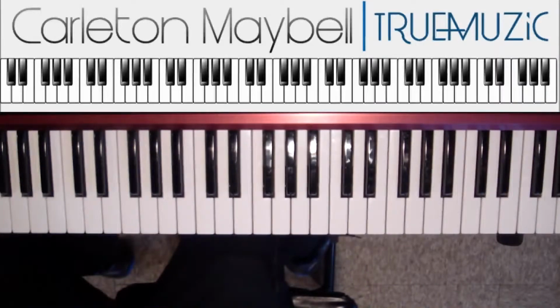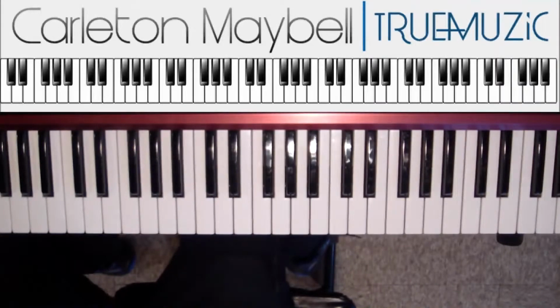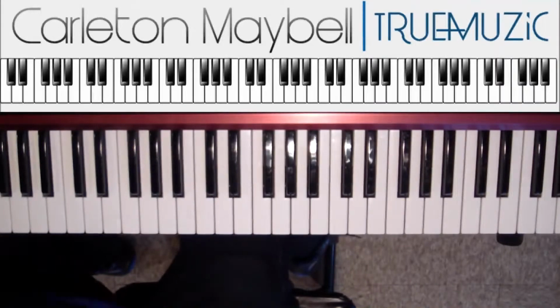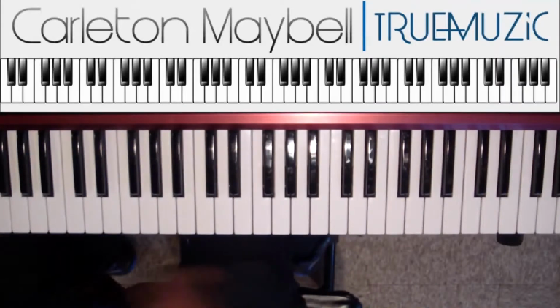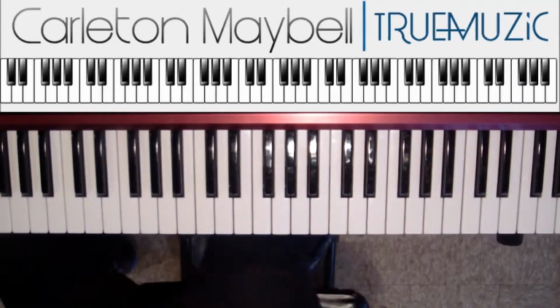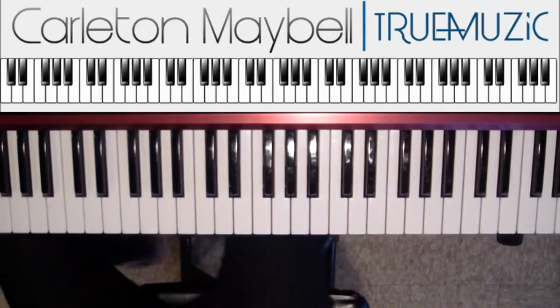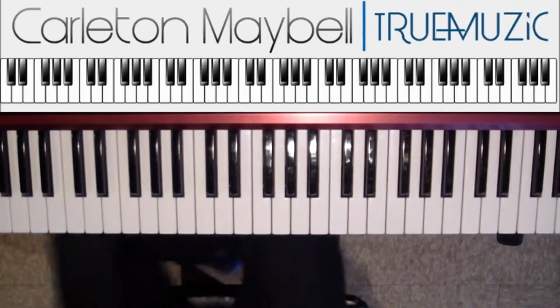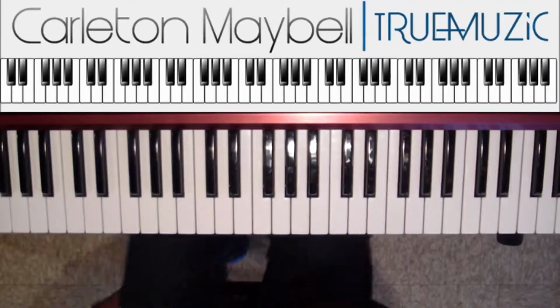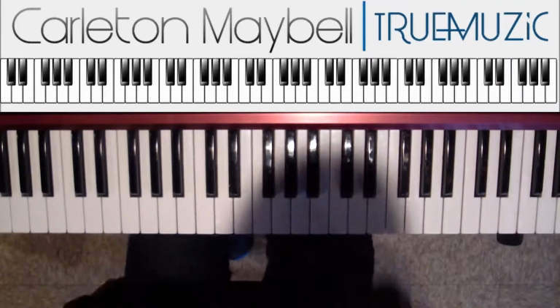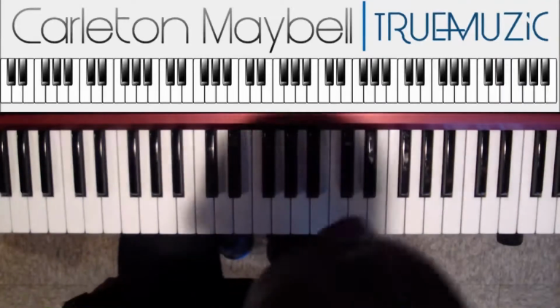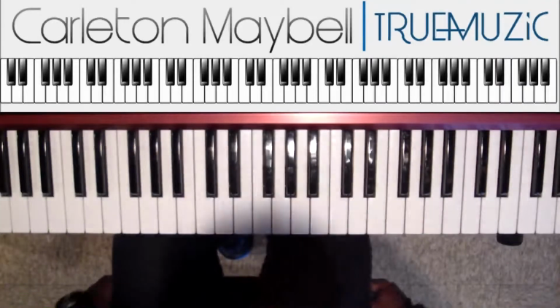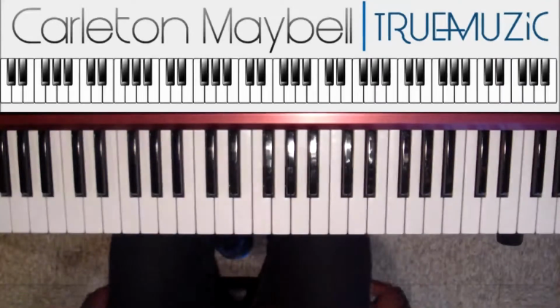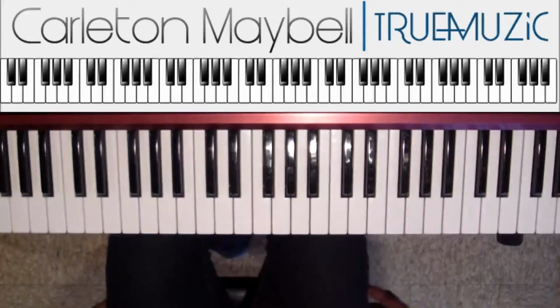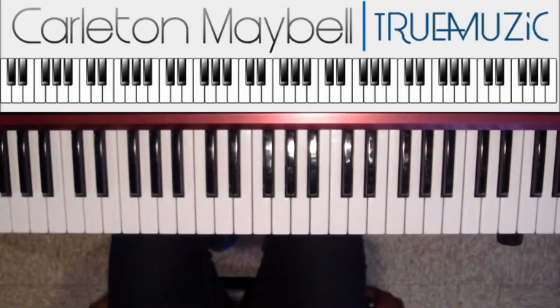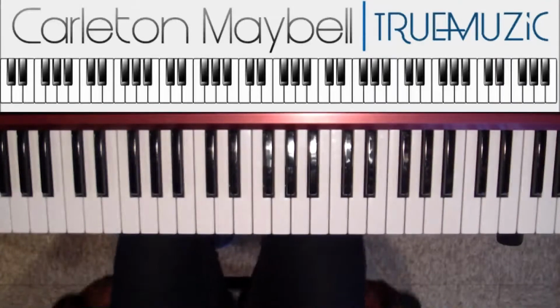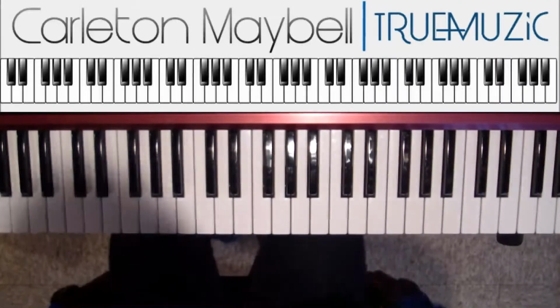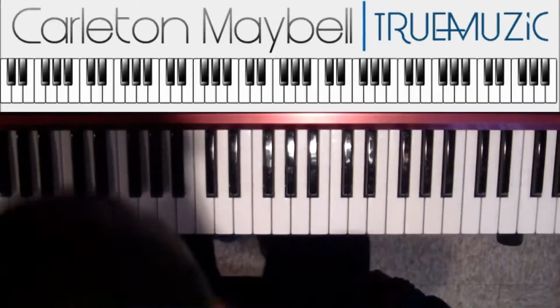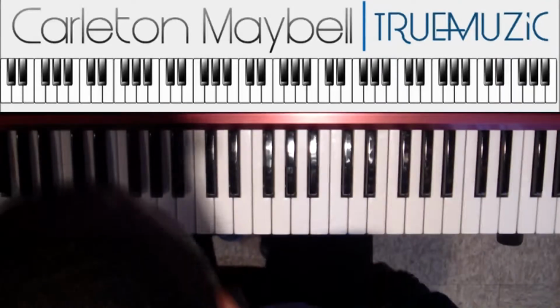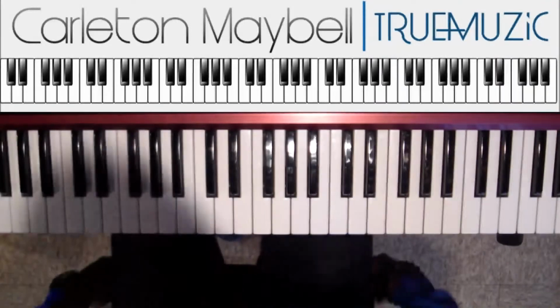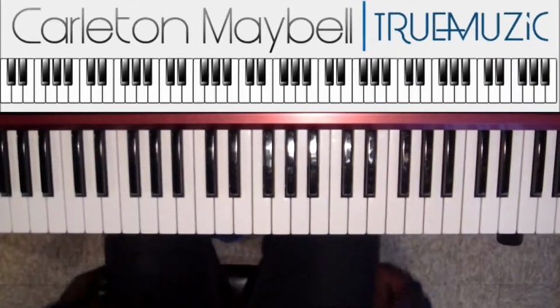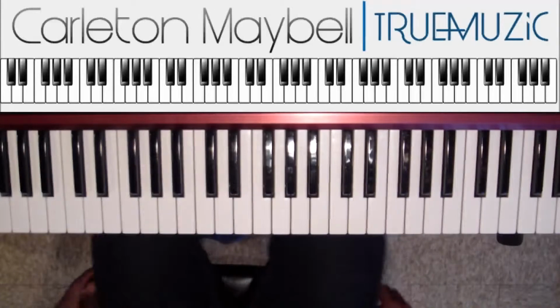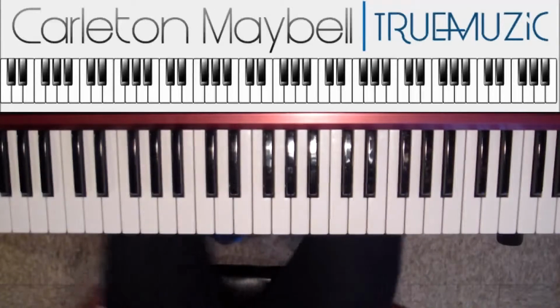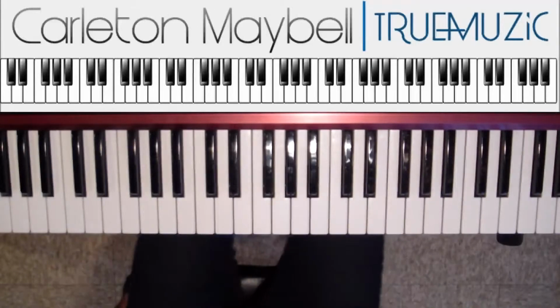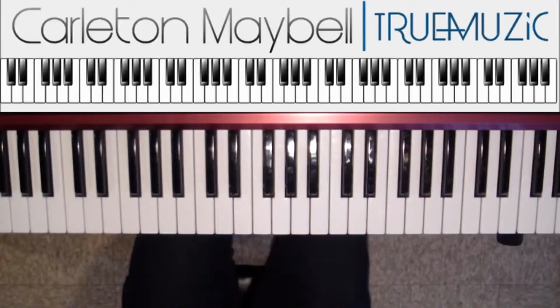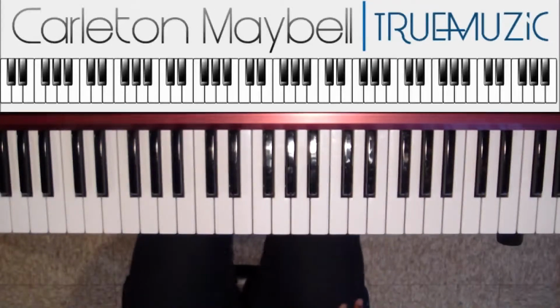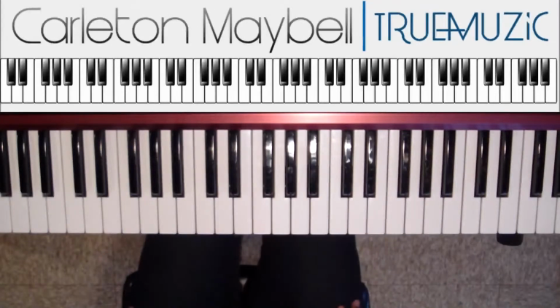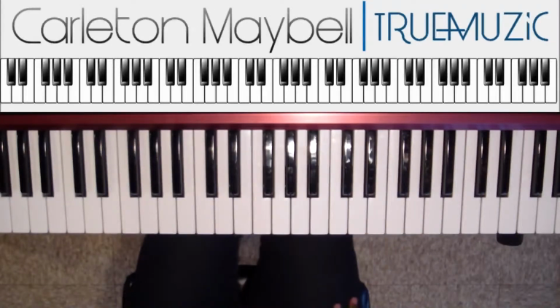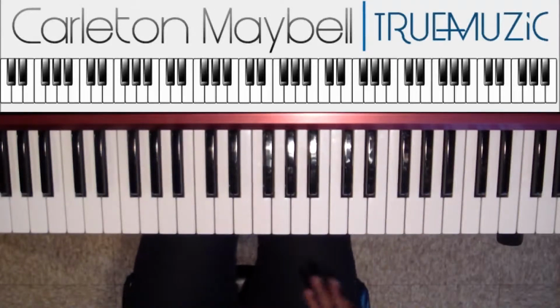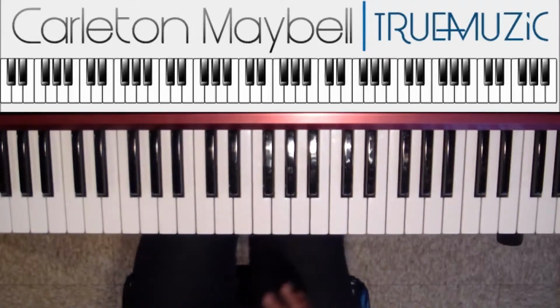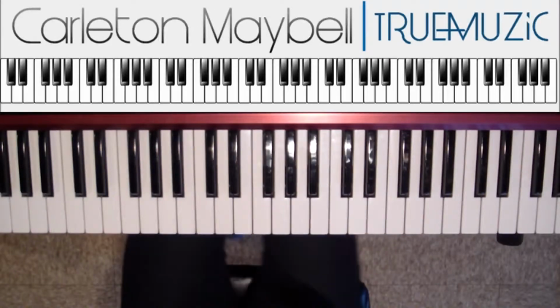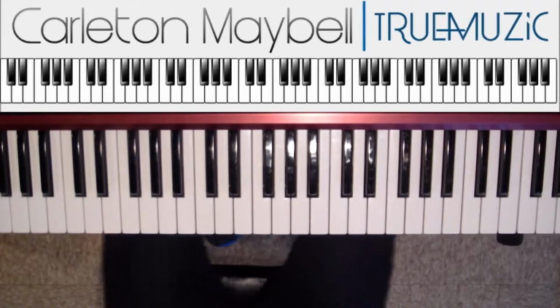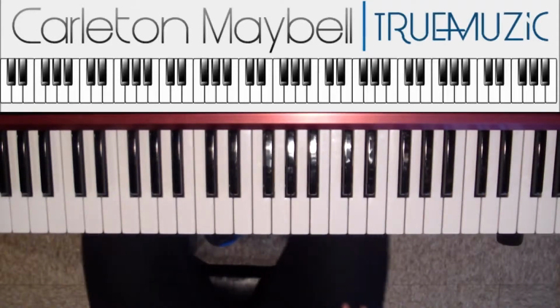Nobody's Business — Rihanna and Chris Brown. I mean, this song is hot. I really enjoy it, so I figured I have to lay it down for you all. The song is extremely simple. I'm going to run through it real quick. This will probably be the shortest tutorial of all time.